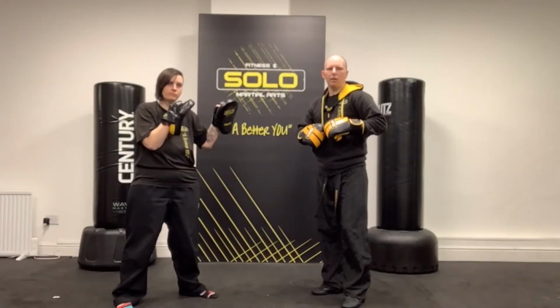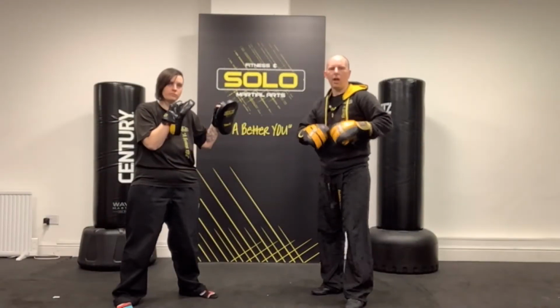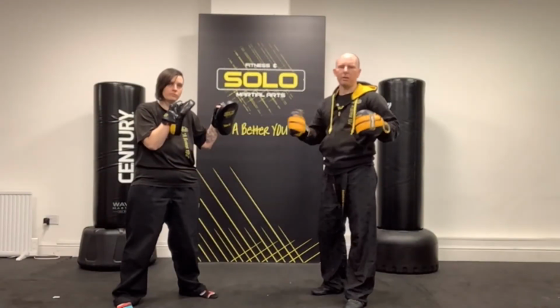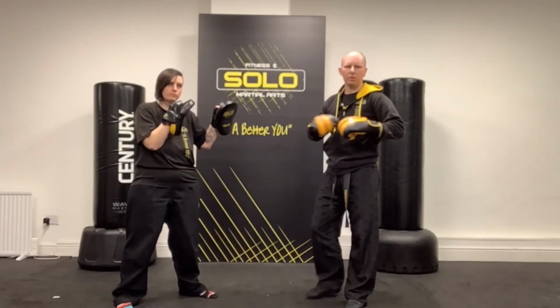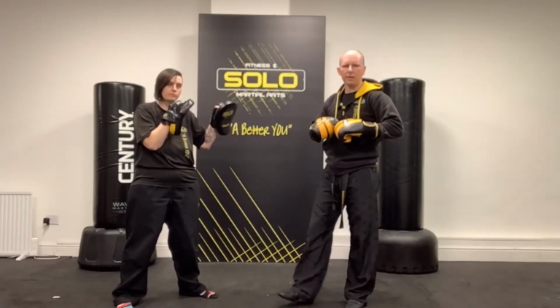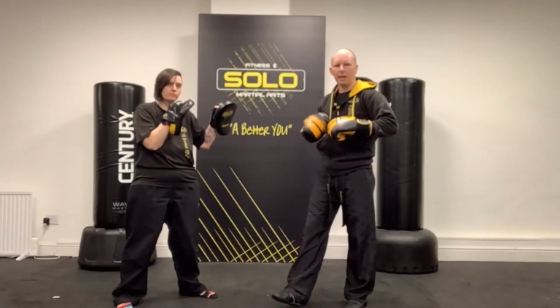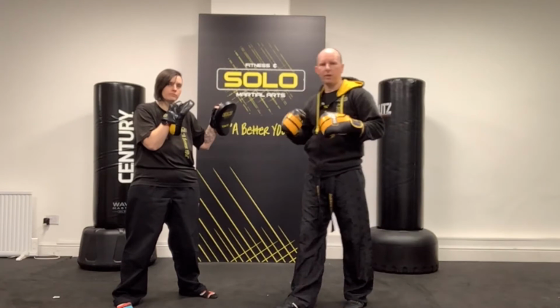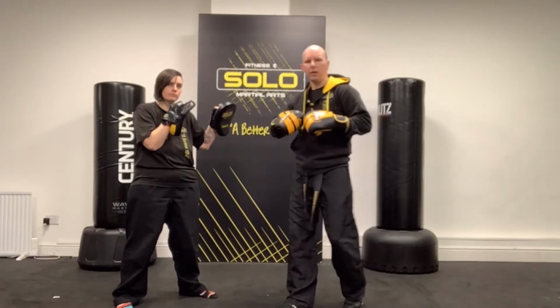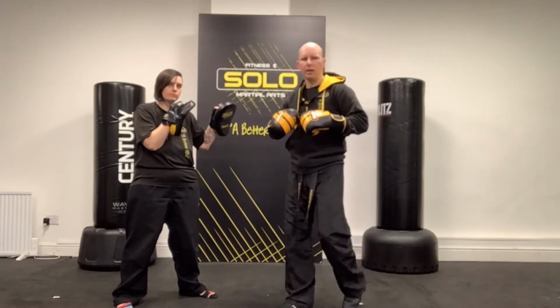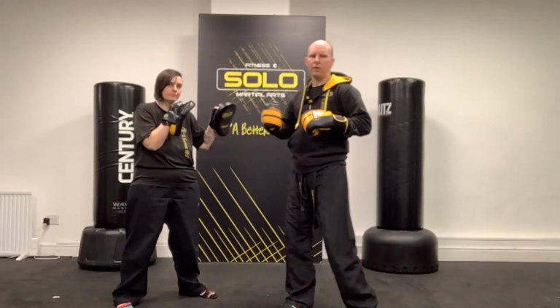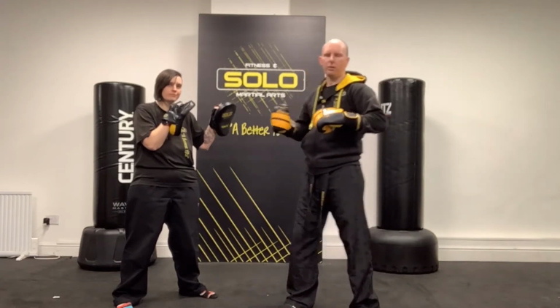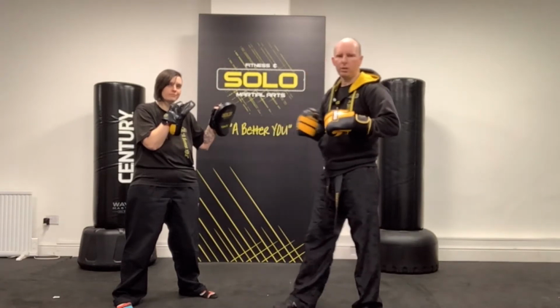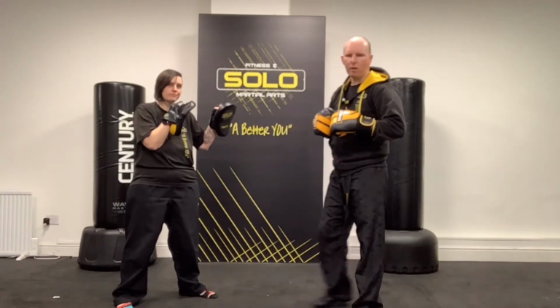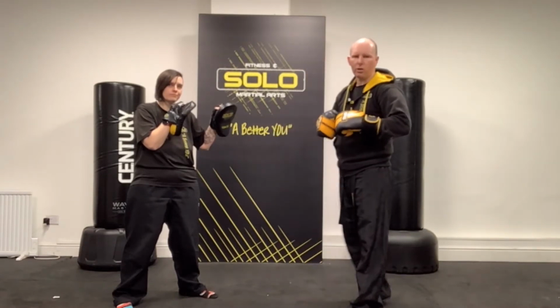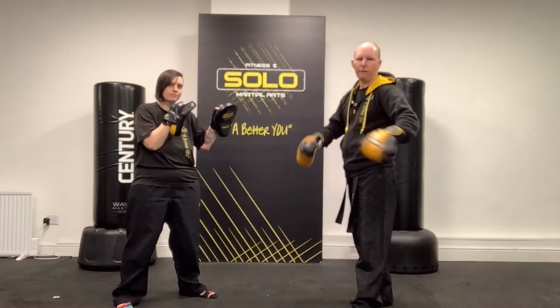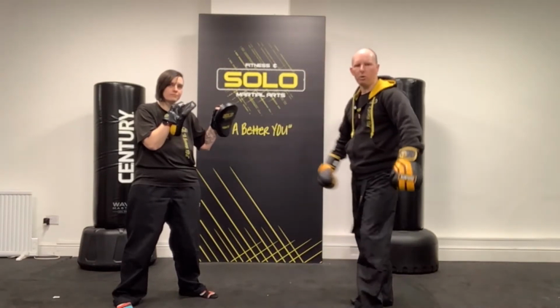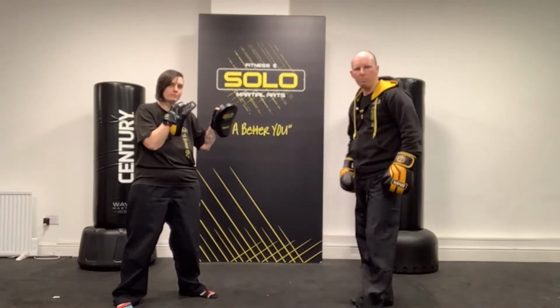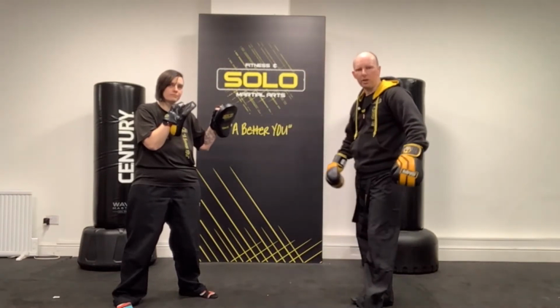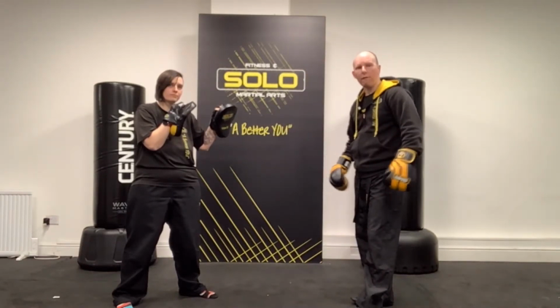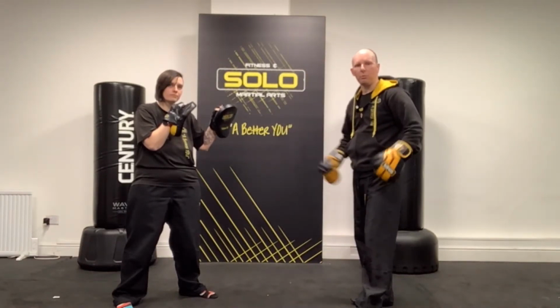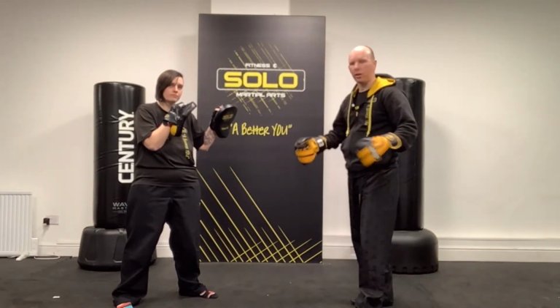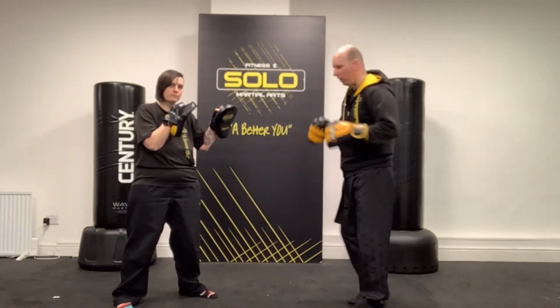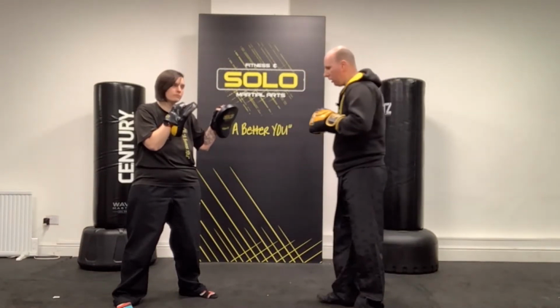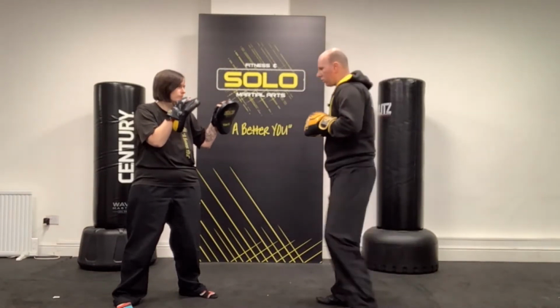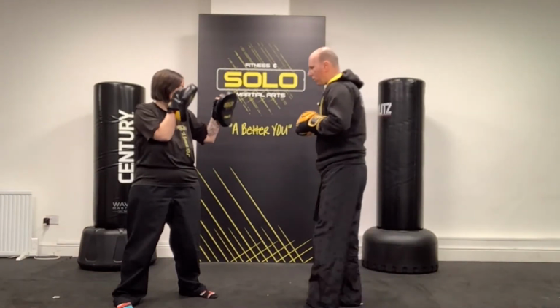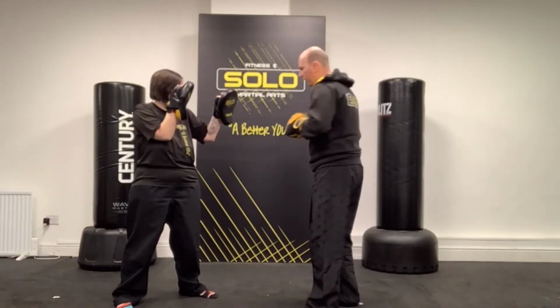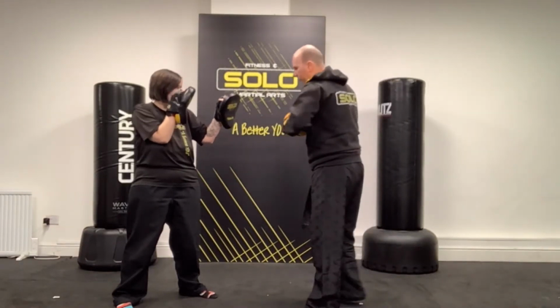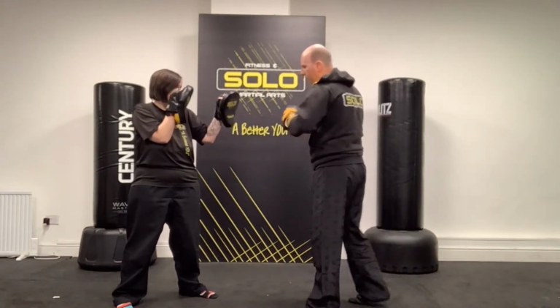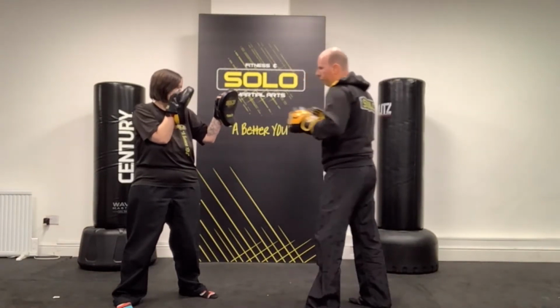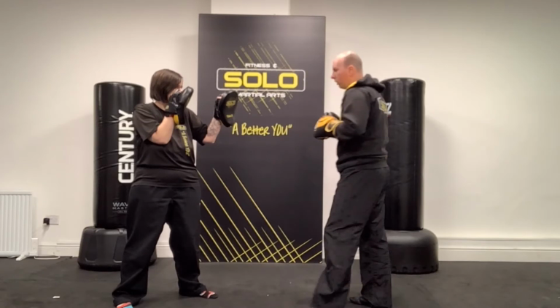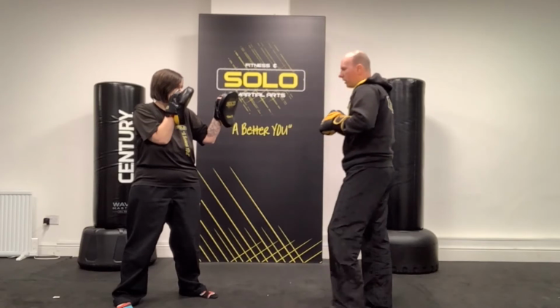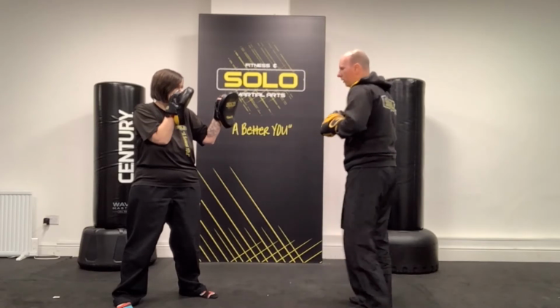Hi, welcome to another technique video. In this video, we're now going to cover your footwork — bringing your feet with you. We've got different types of footwork we can use.